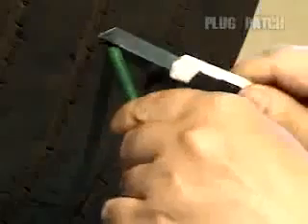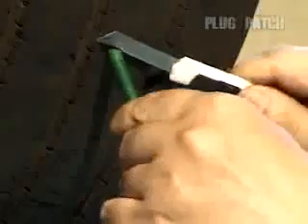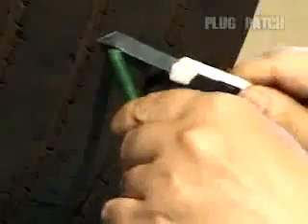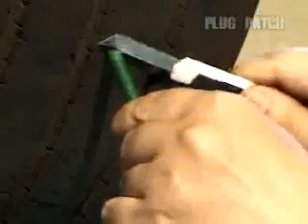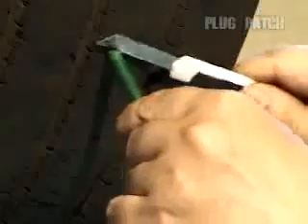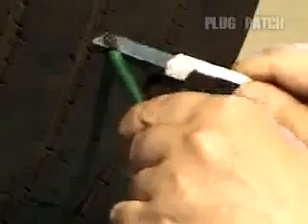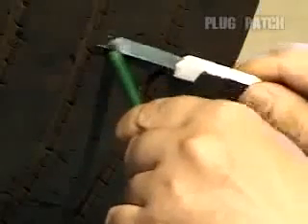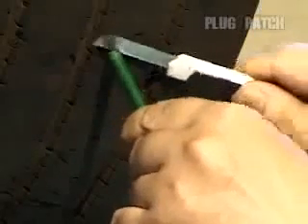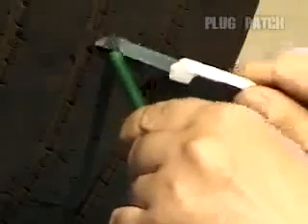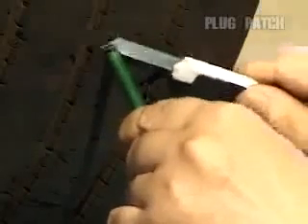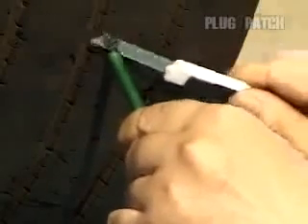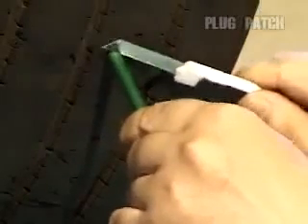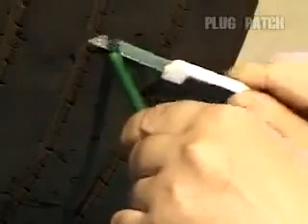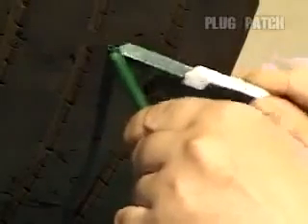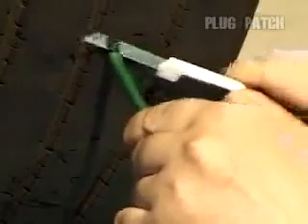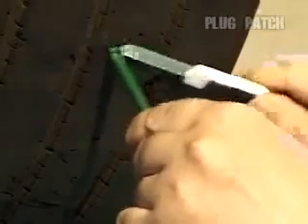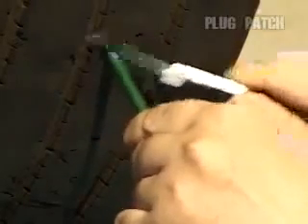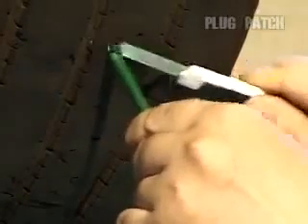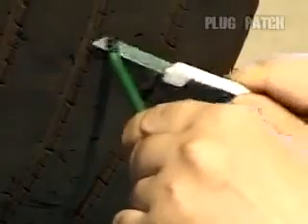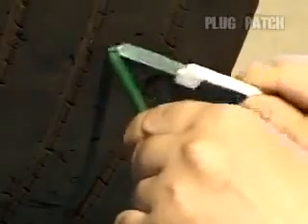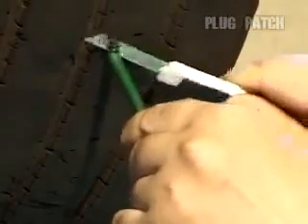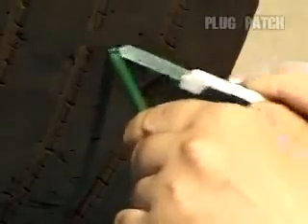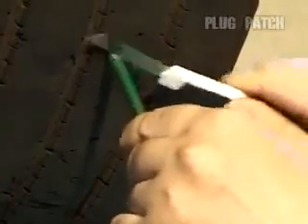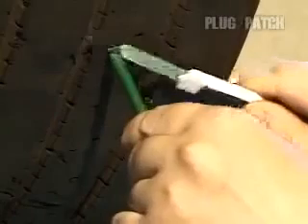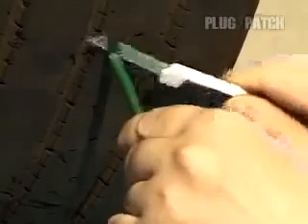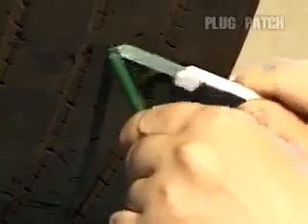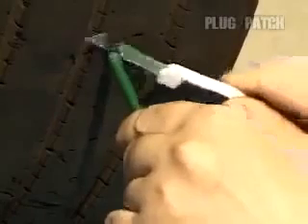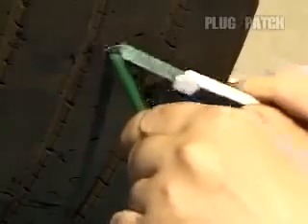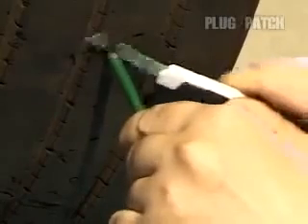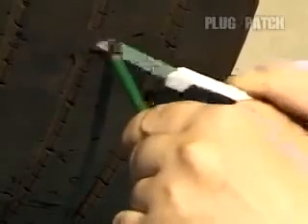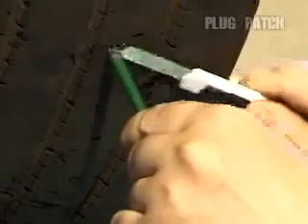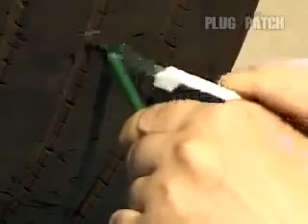Lastly, cut off the plug, leaving about two or three millimeters of it on, and the repair is complete.